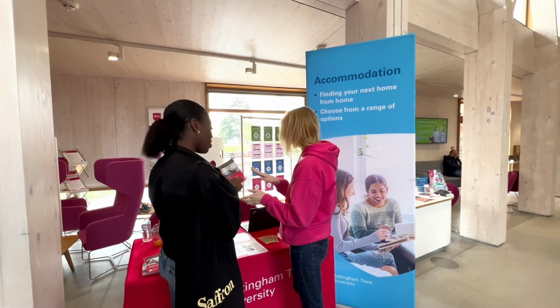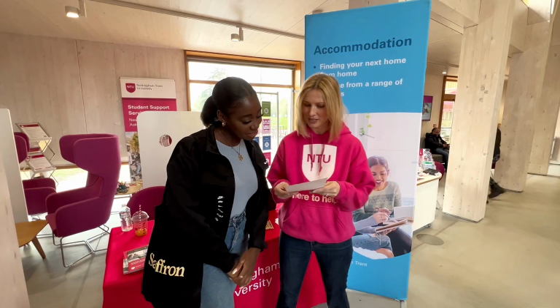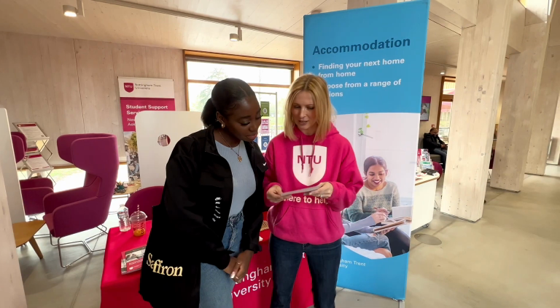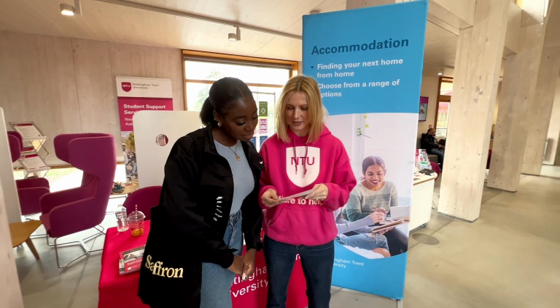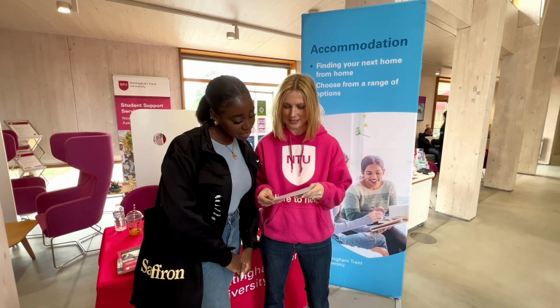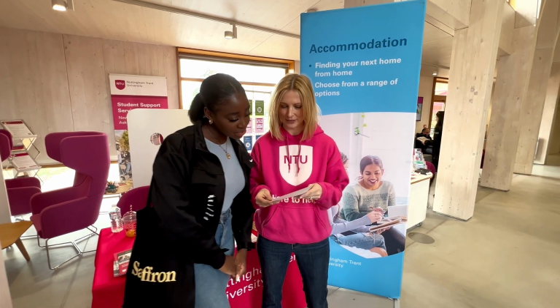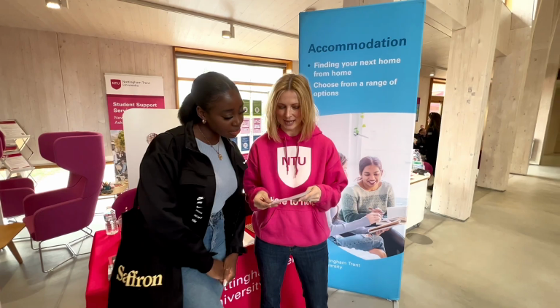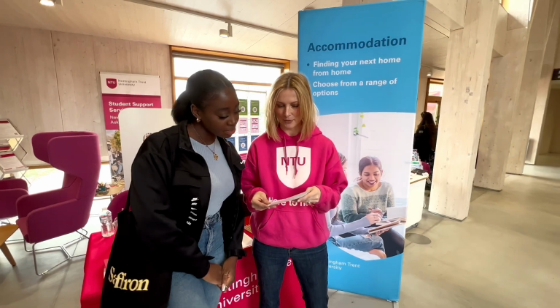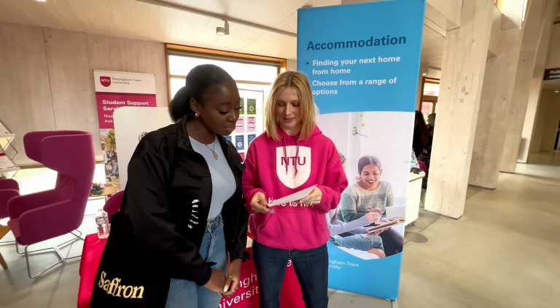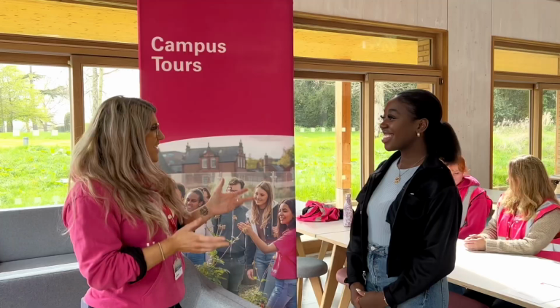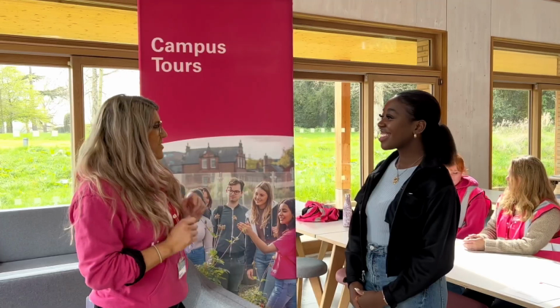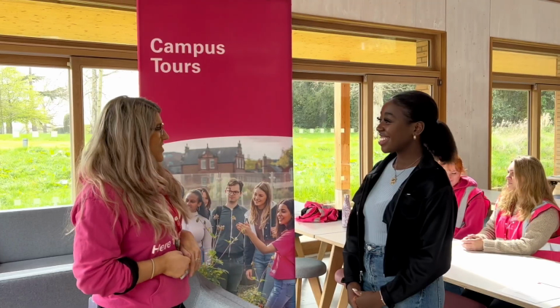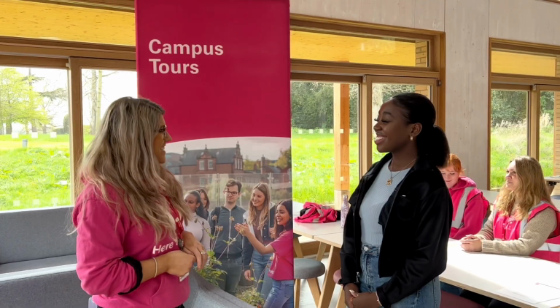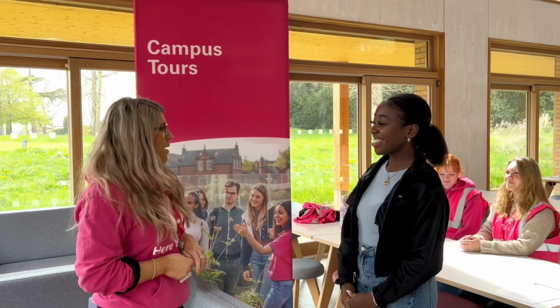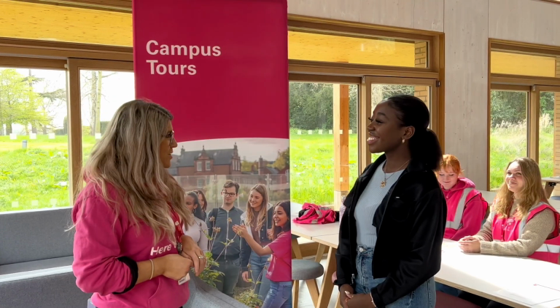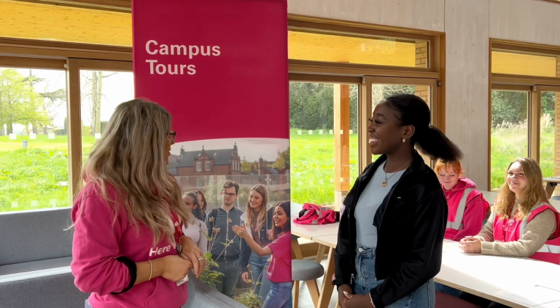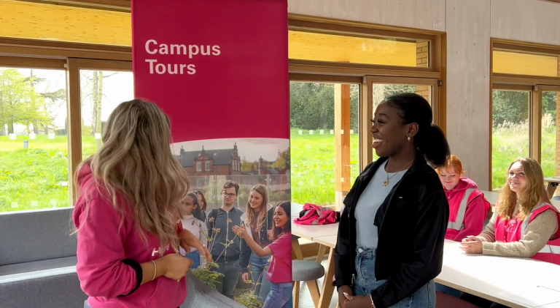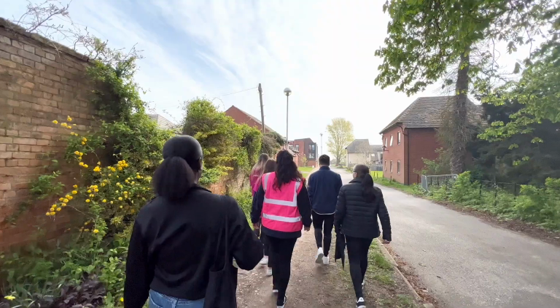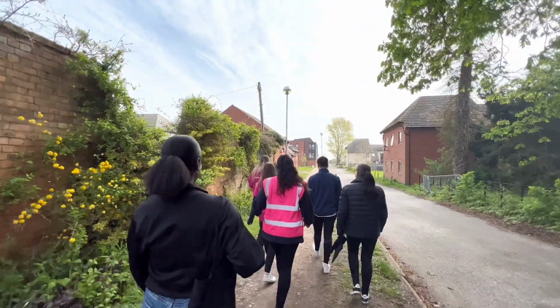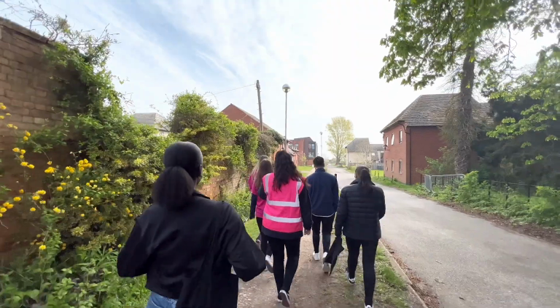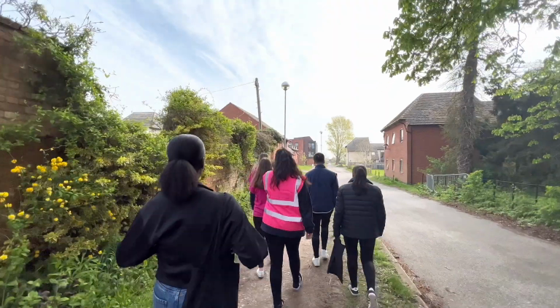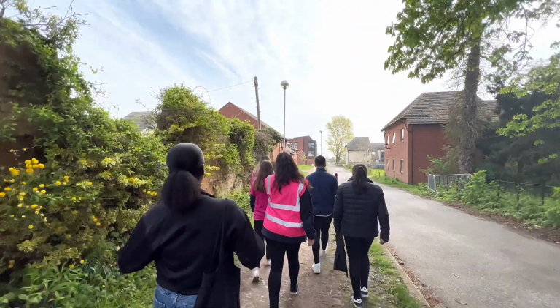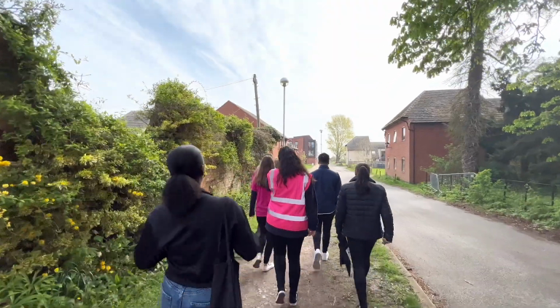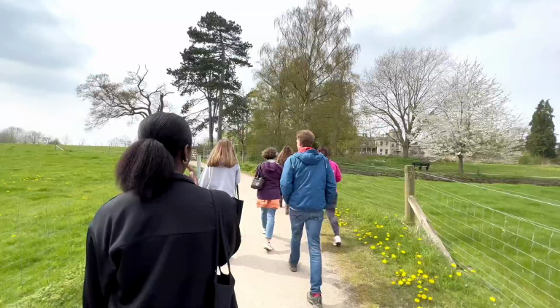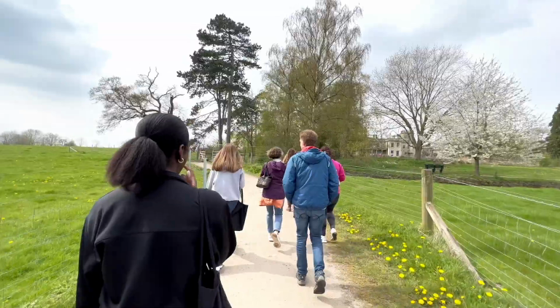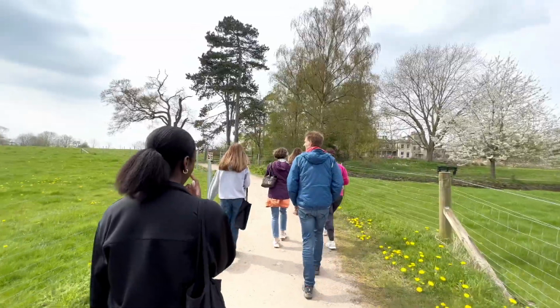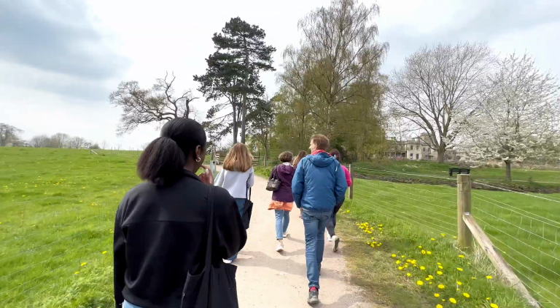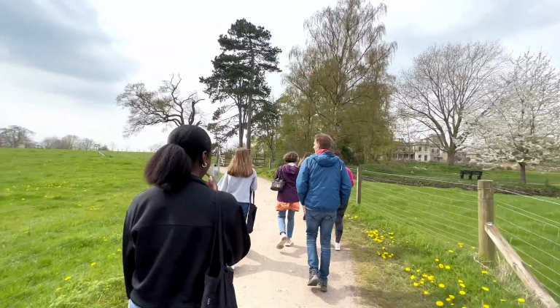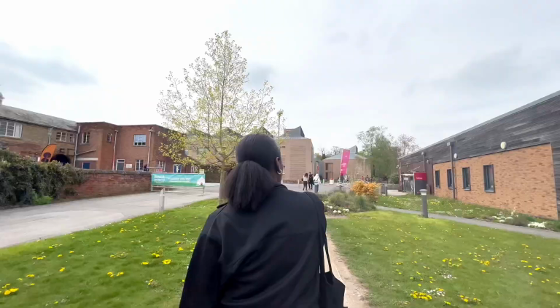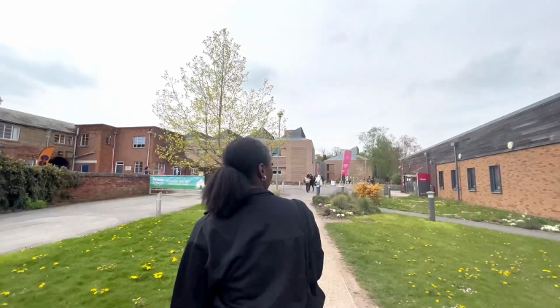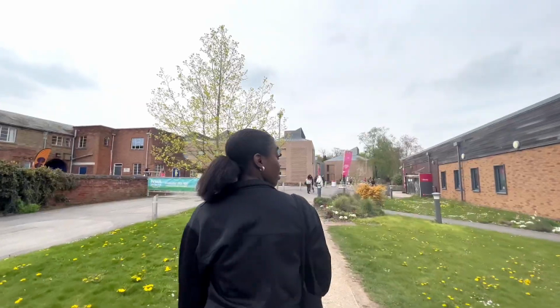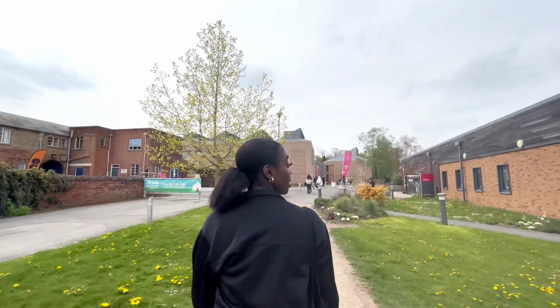I then headed back into the Life Building to speak to some more of the staff about my options for accommodation and took a campus tour around the campus.